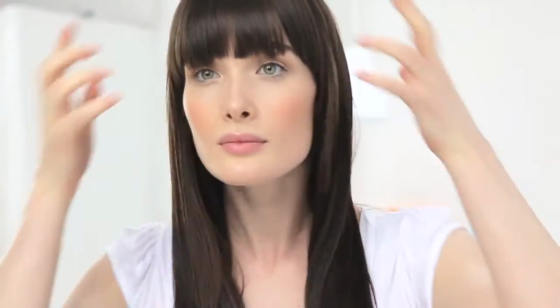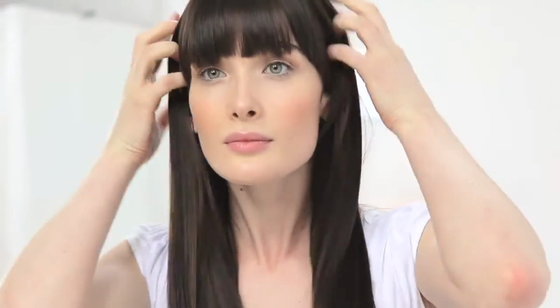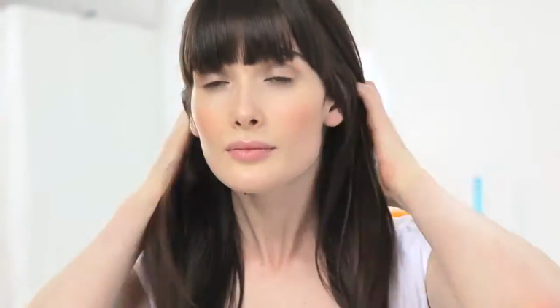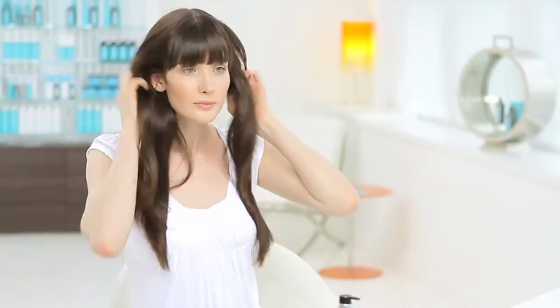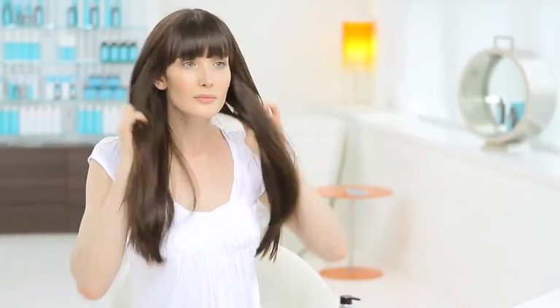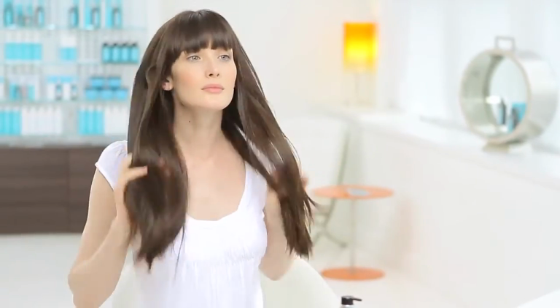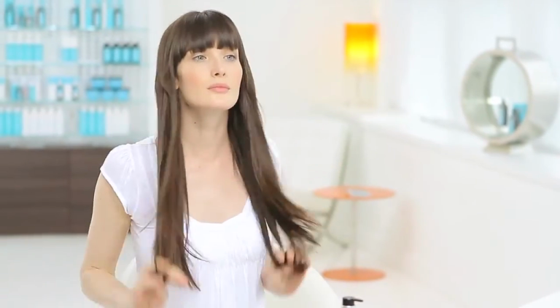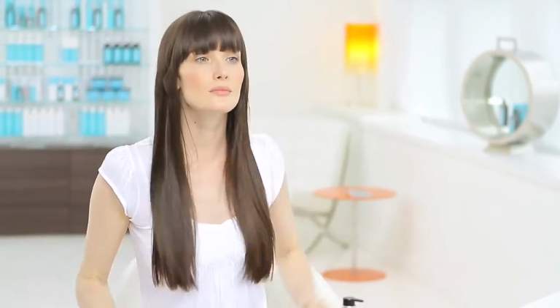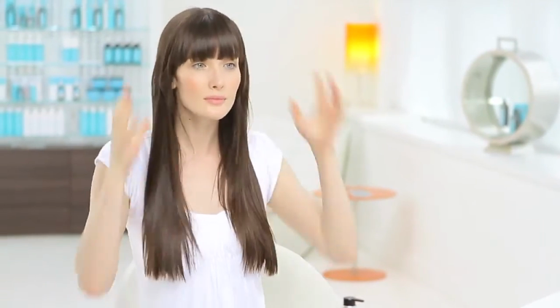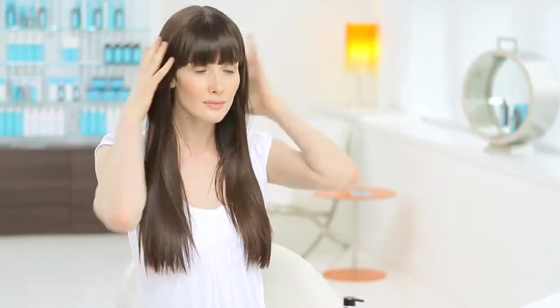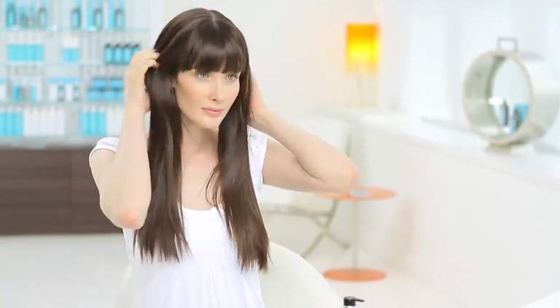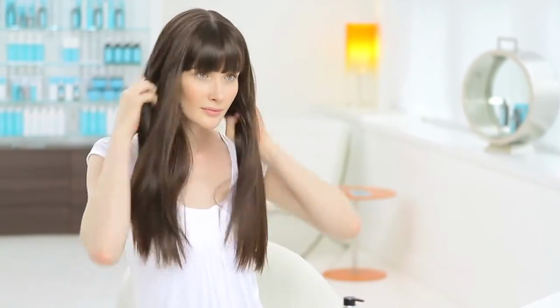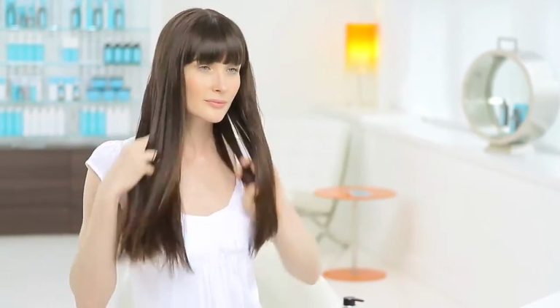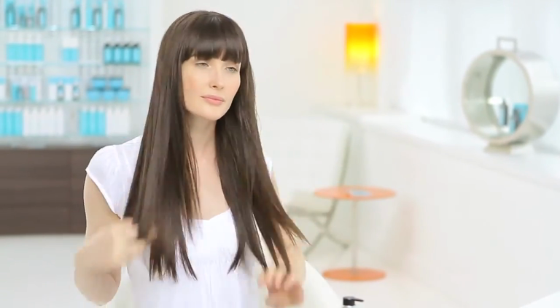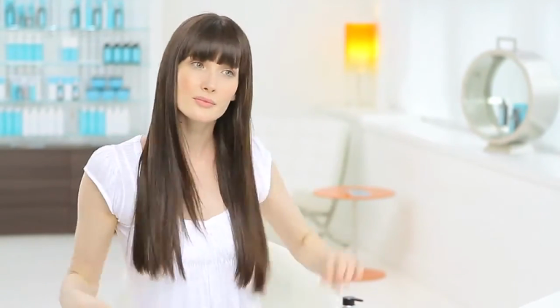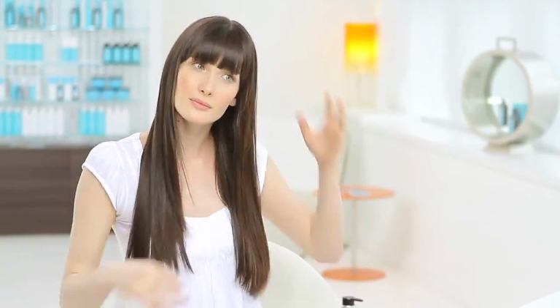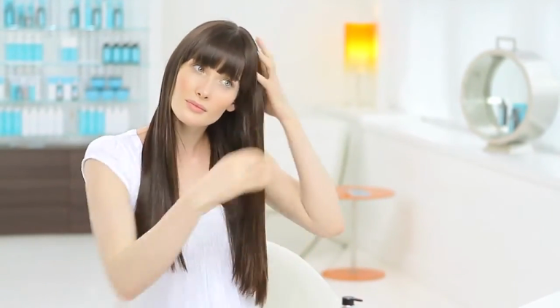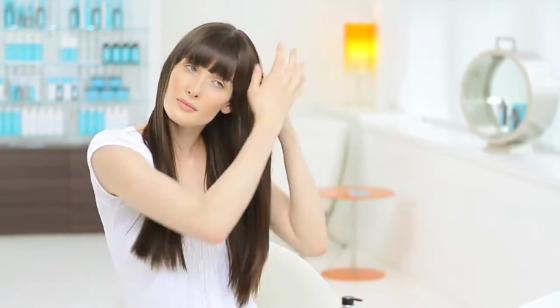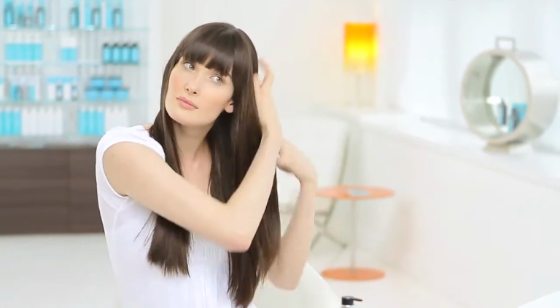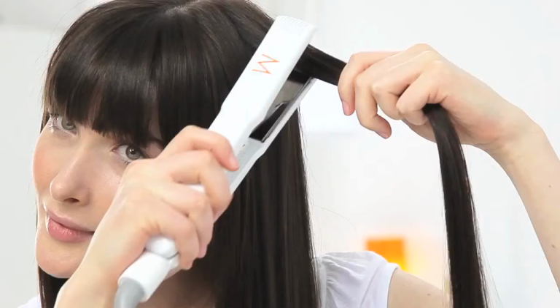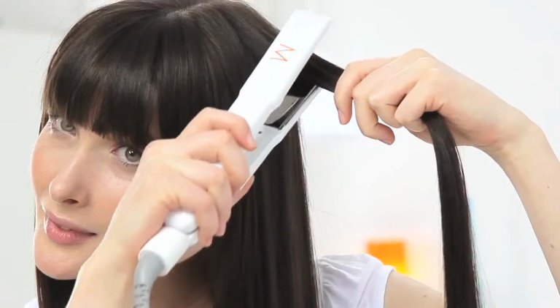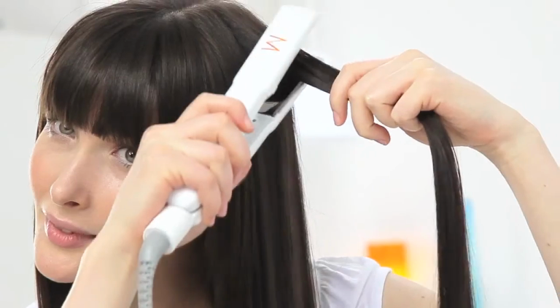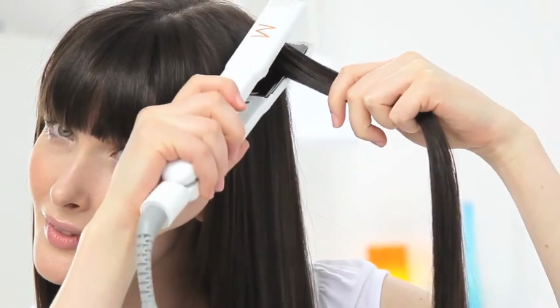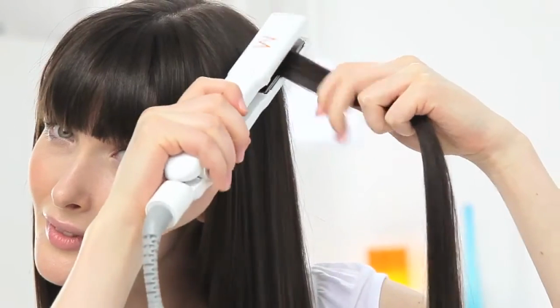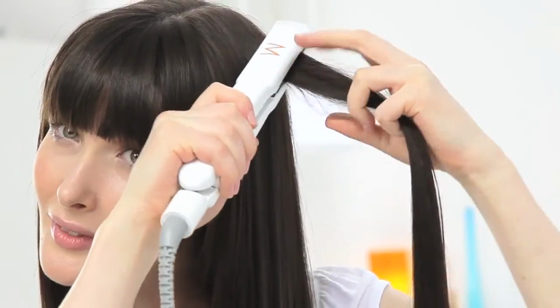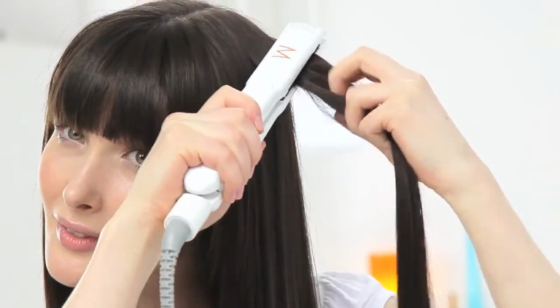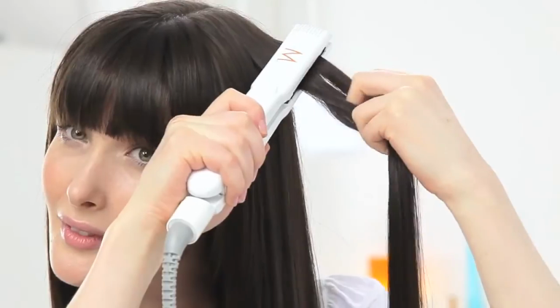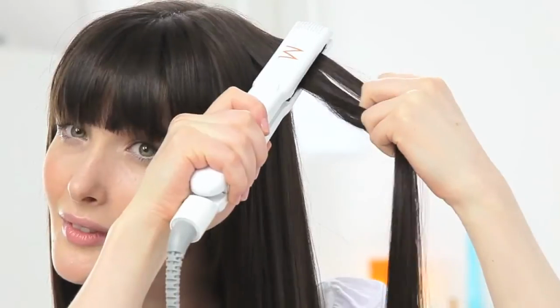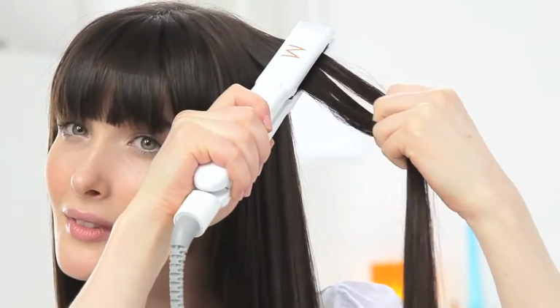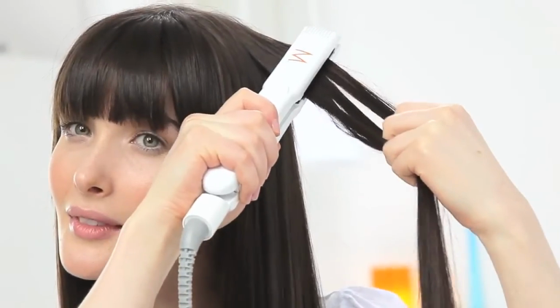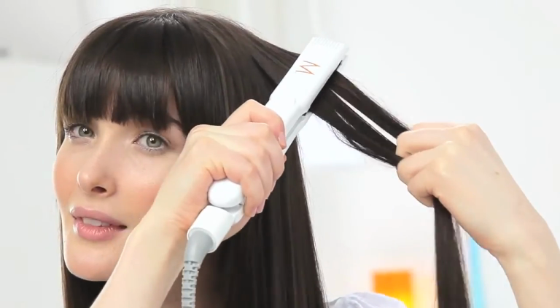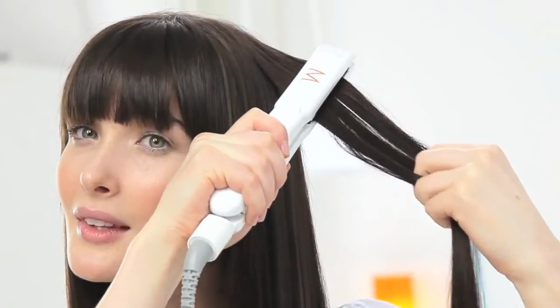For a sleek finish and enhanced shine, smooth your hair with a touch of heat from a flat iron.